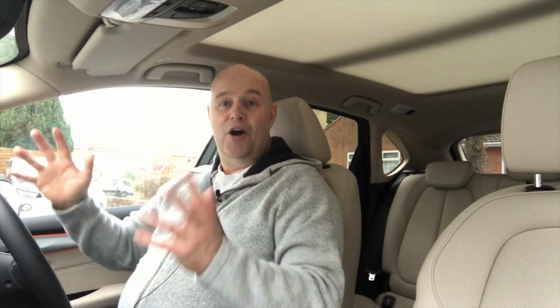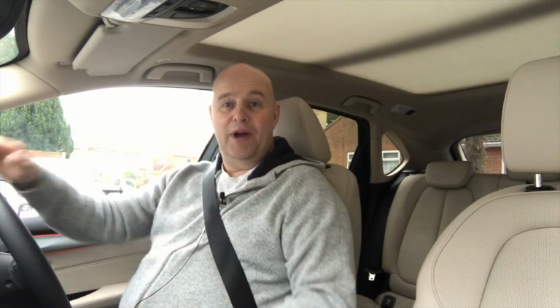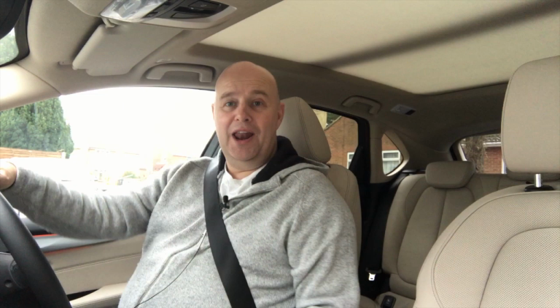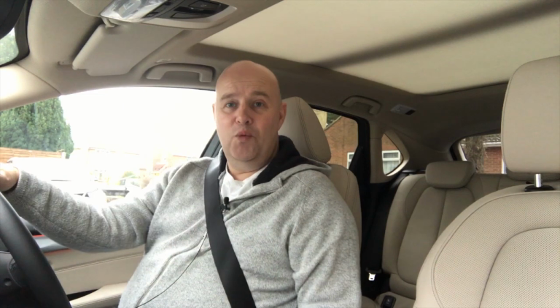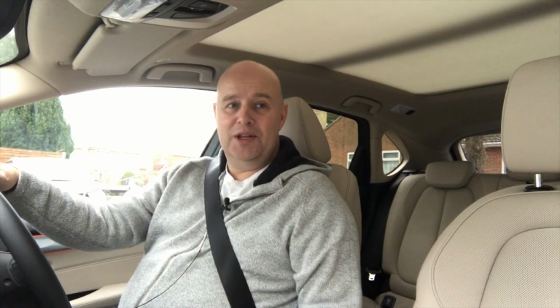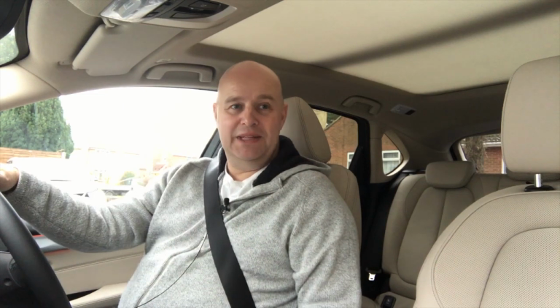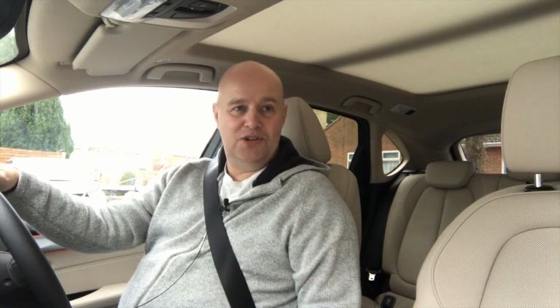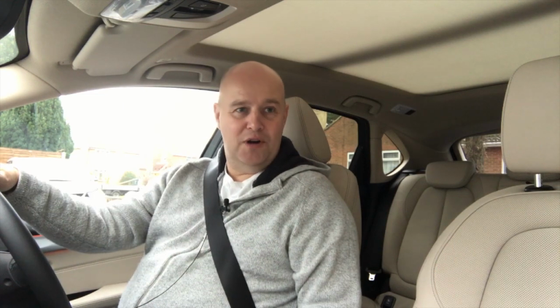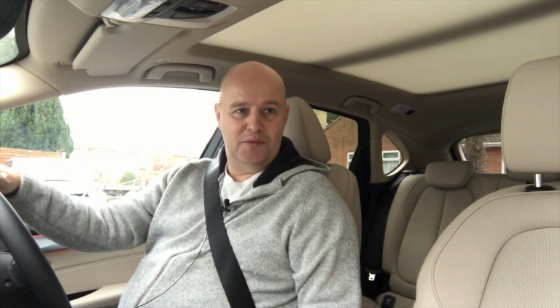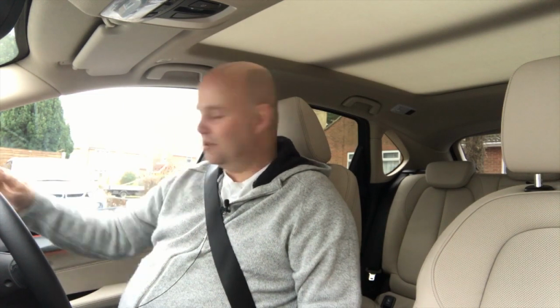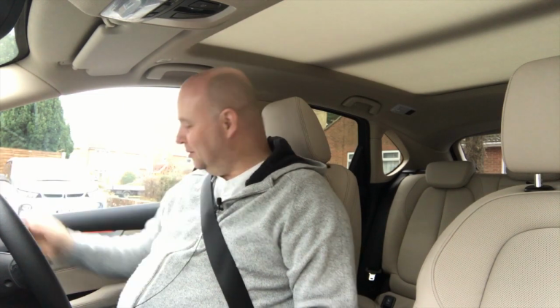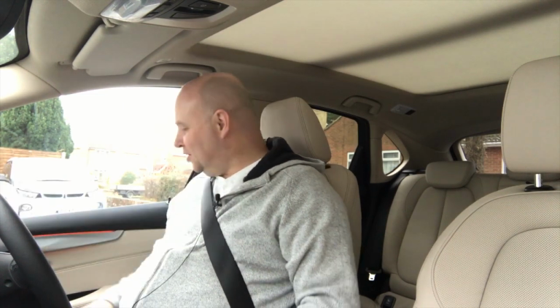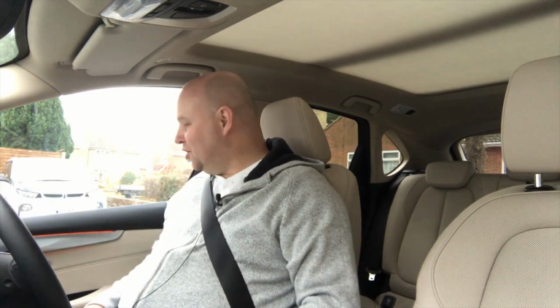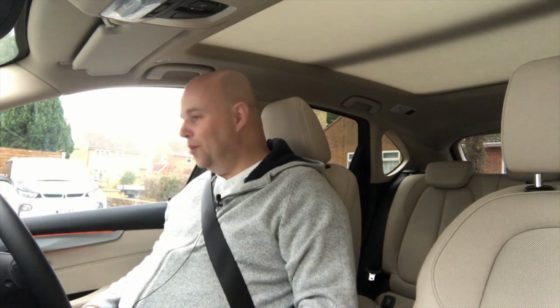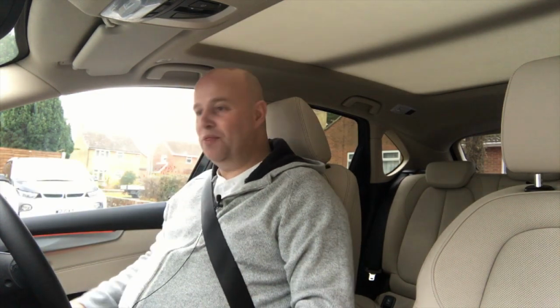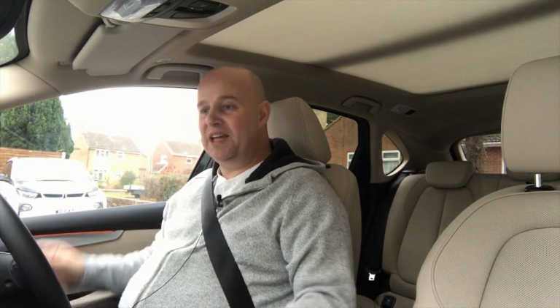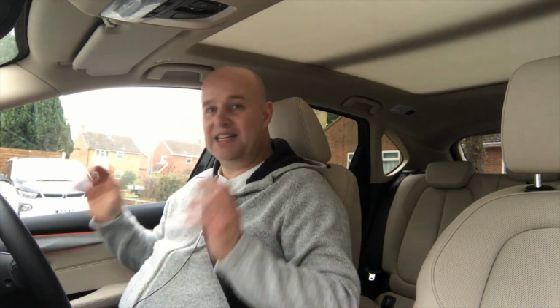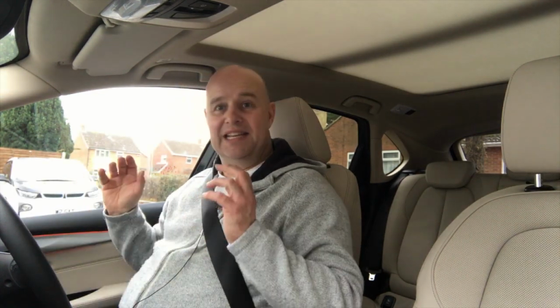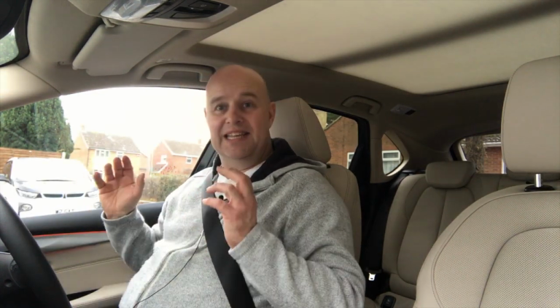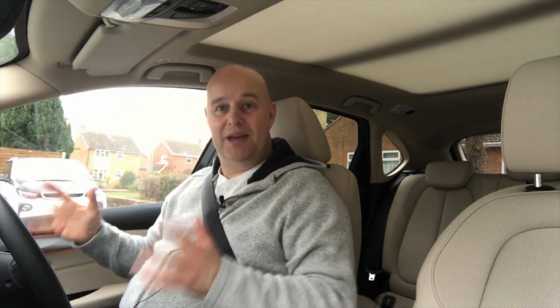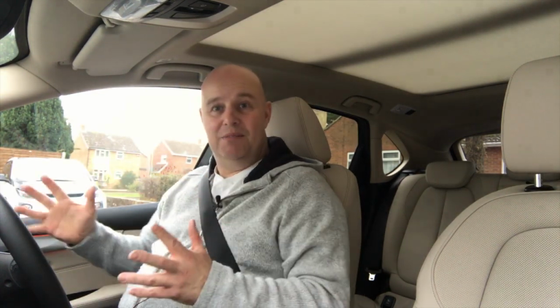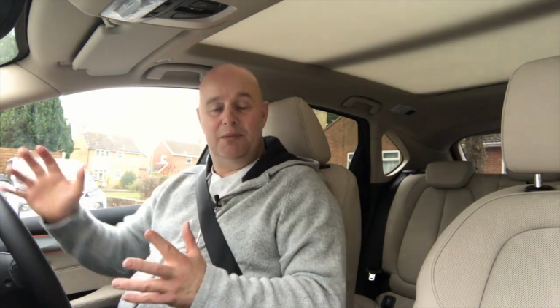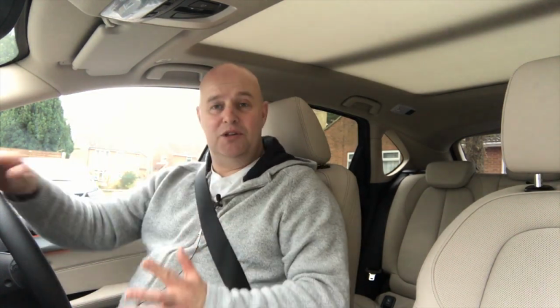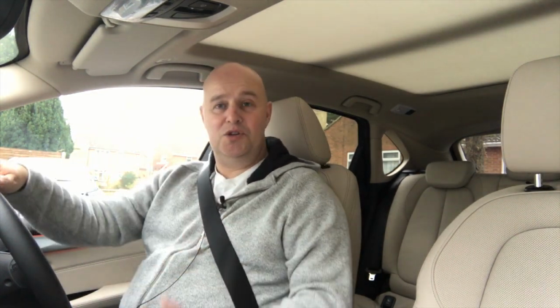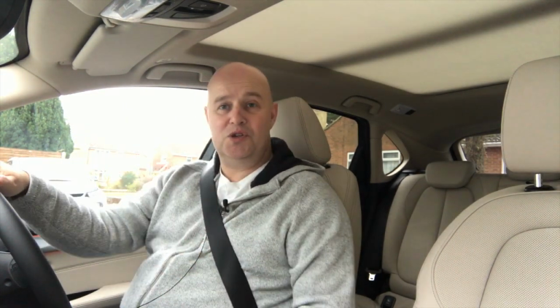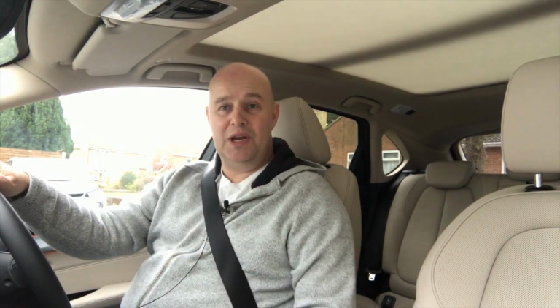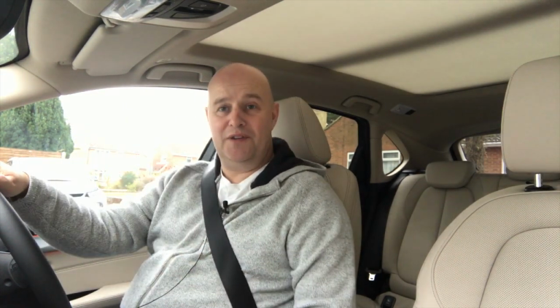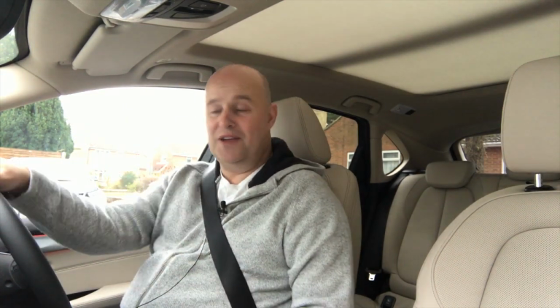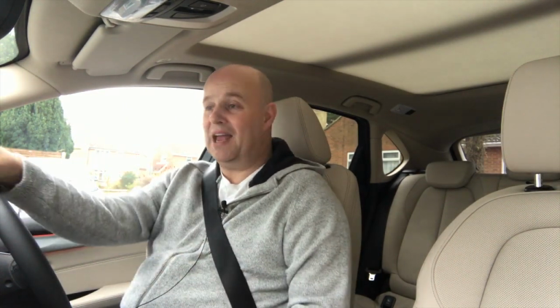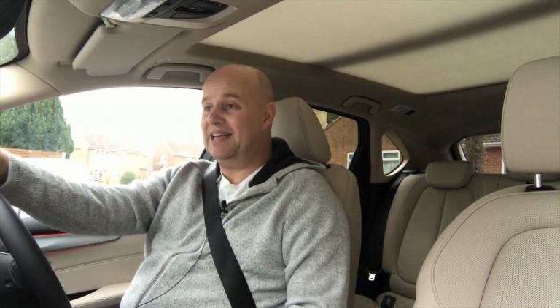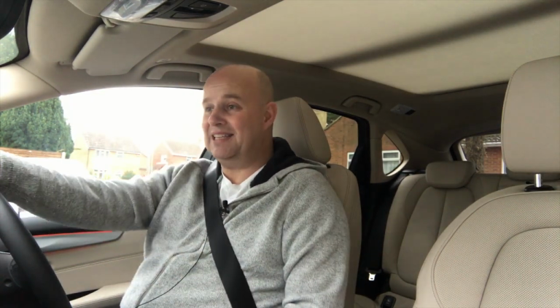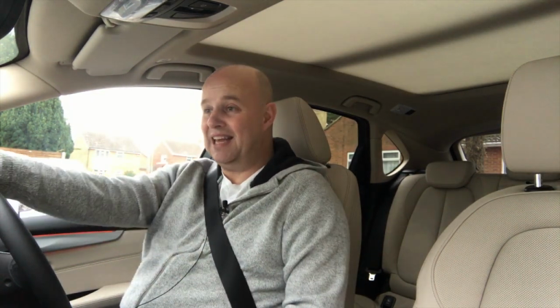Hello, welcome. This is Grant from grantthomas.com. This is the BMW 225 XE.